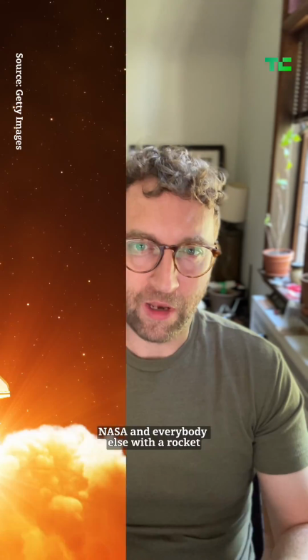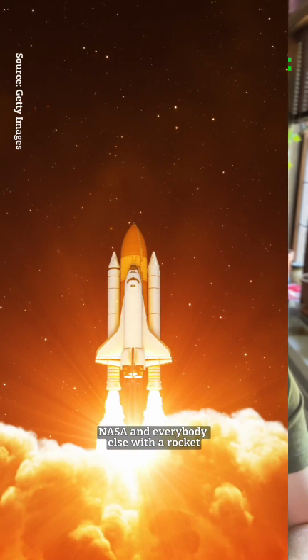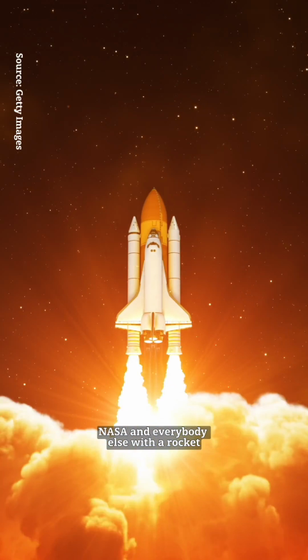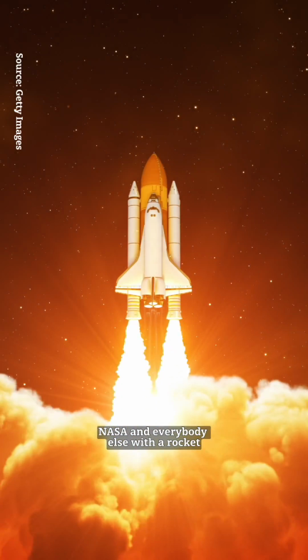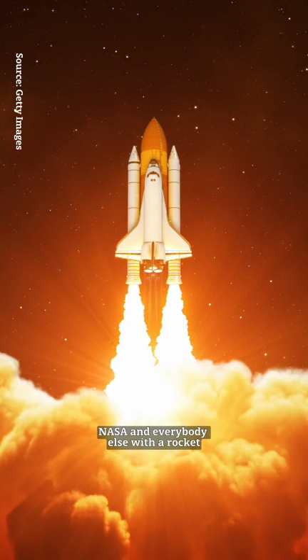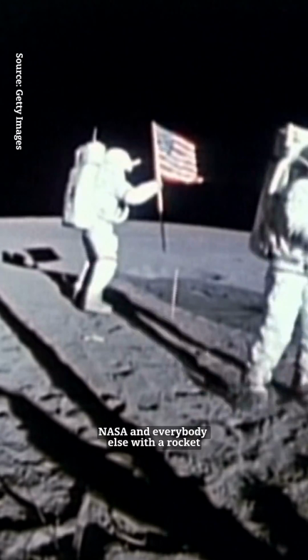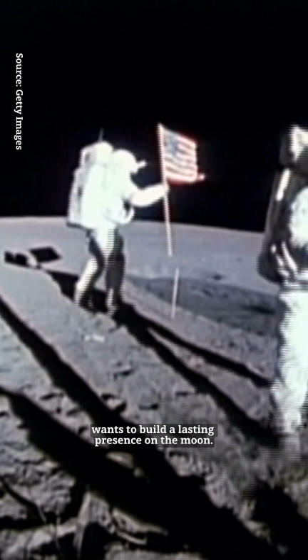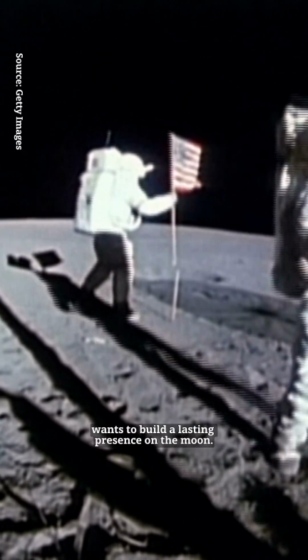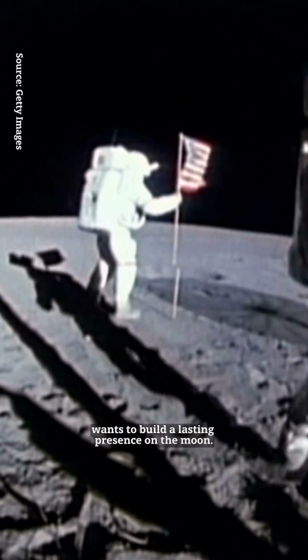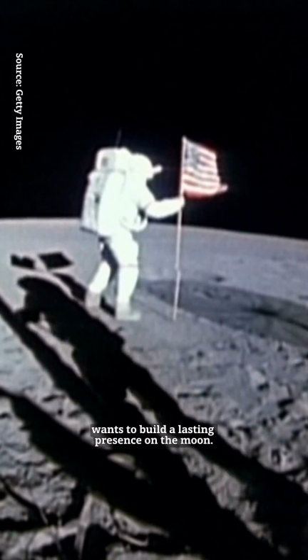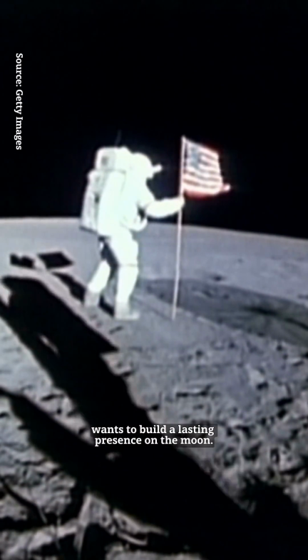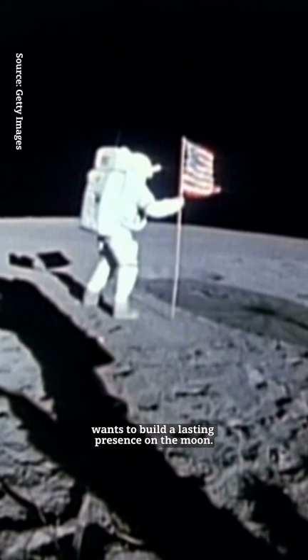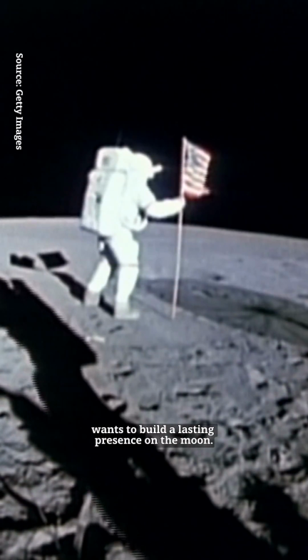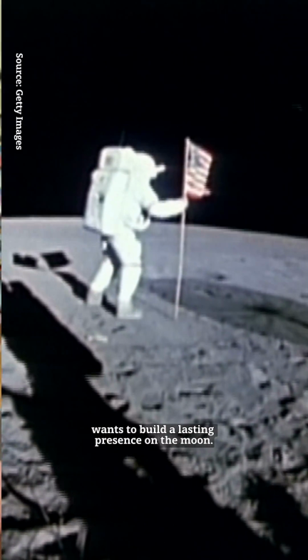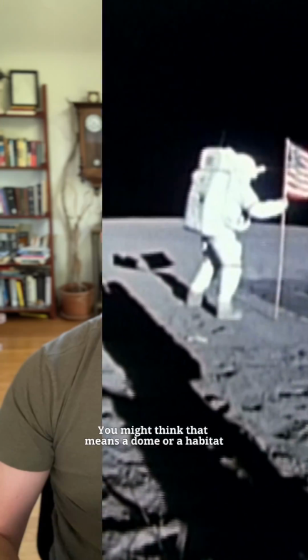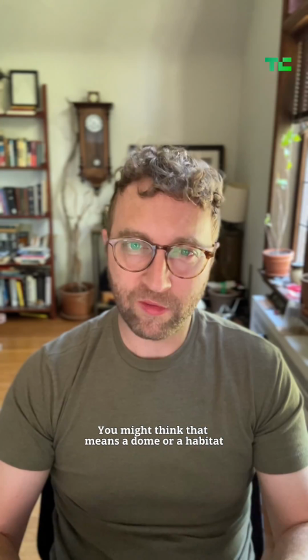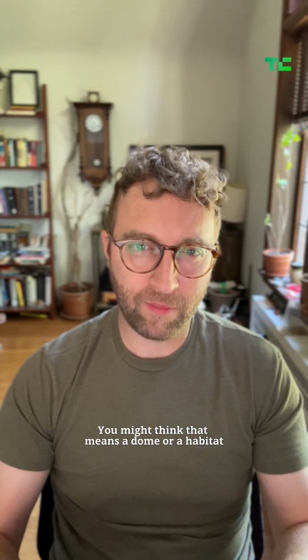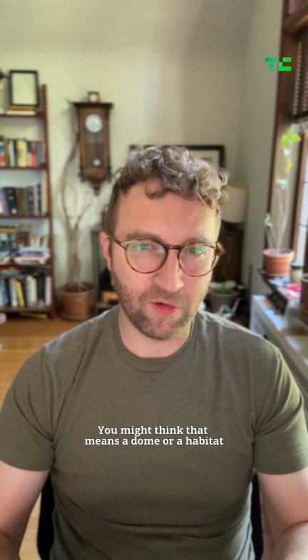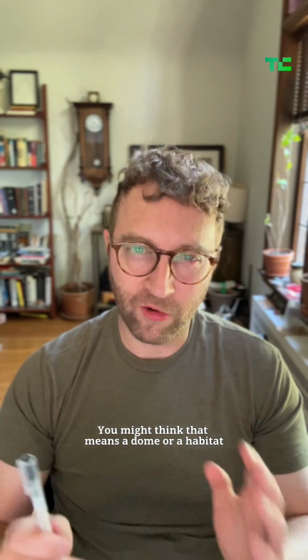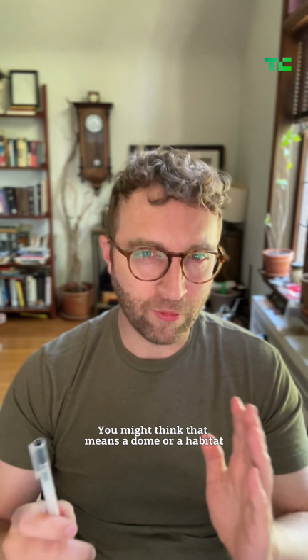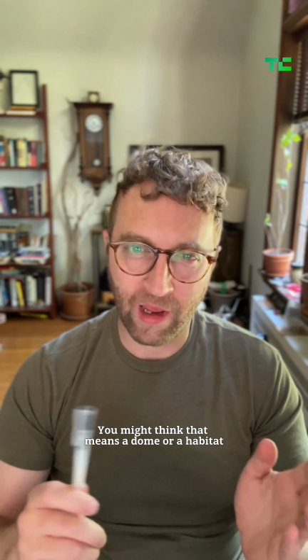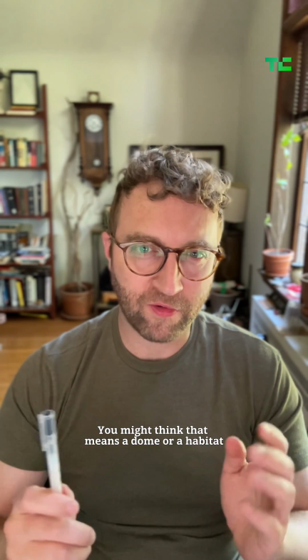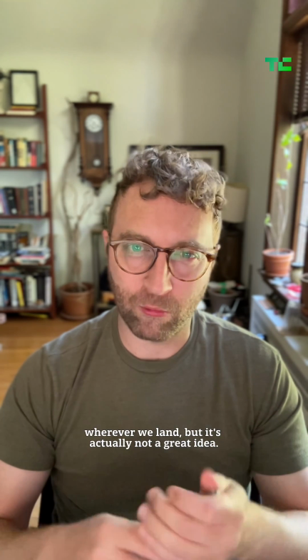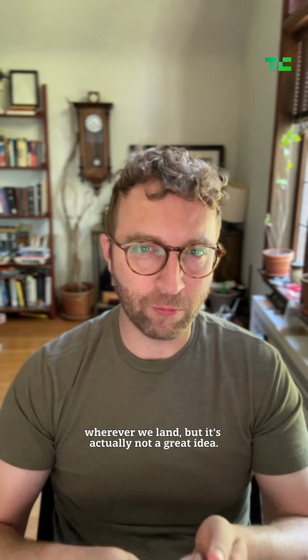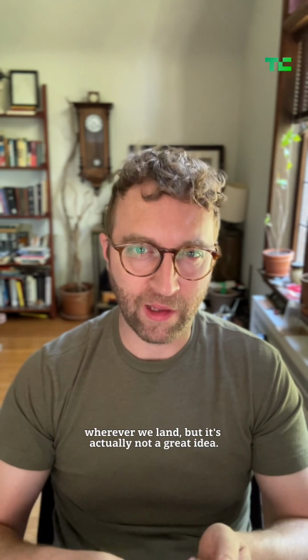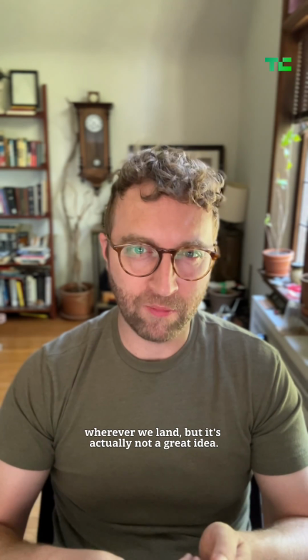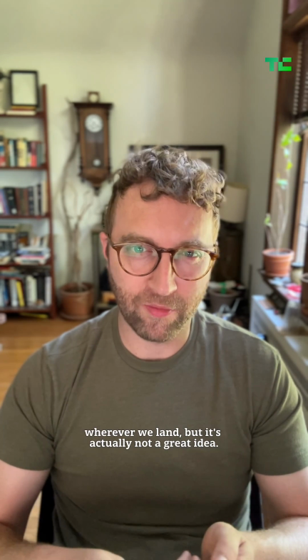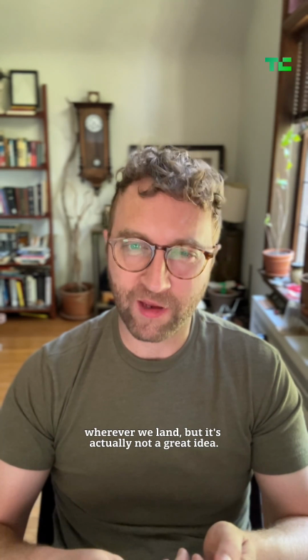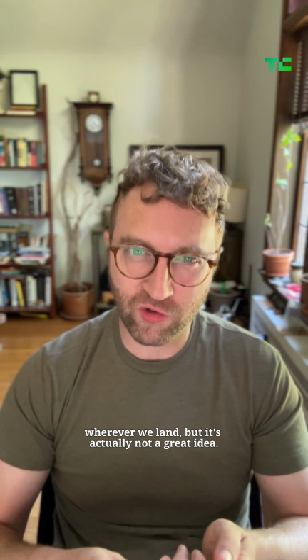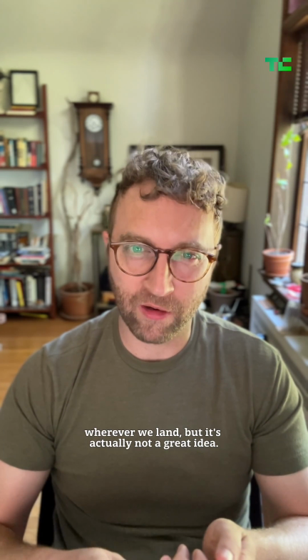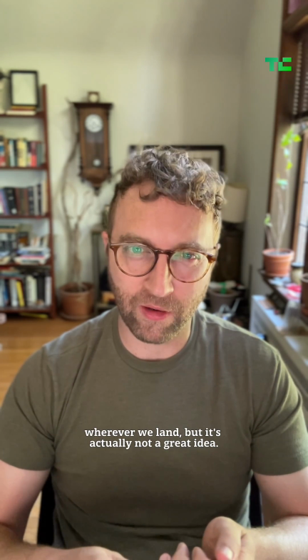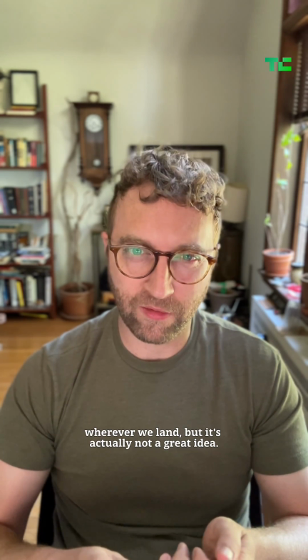NASA and everybody else with a rocket wants to build a lasting presence on the moon. You might think that means a dome or a habitat wherever we land, but that's actually not a great idea.